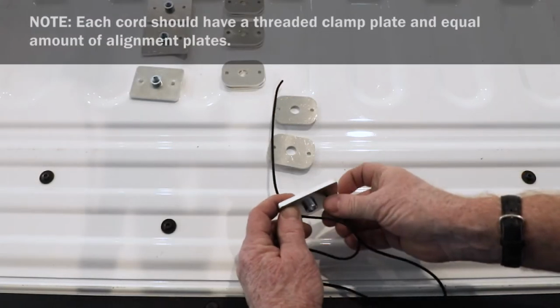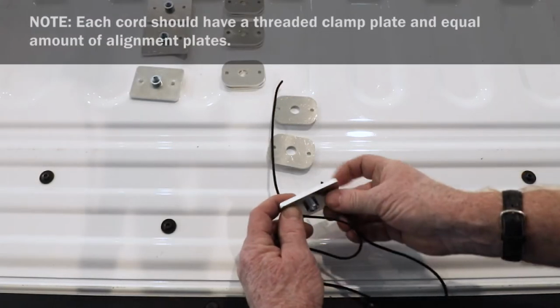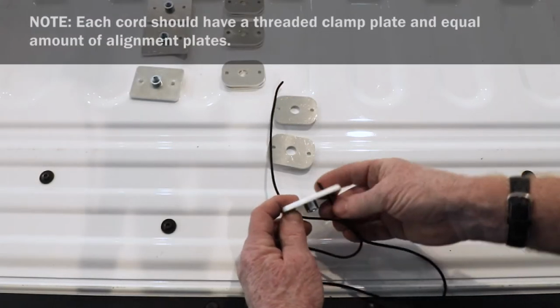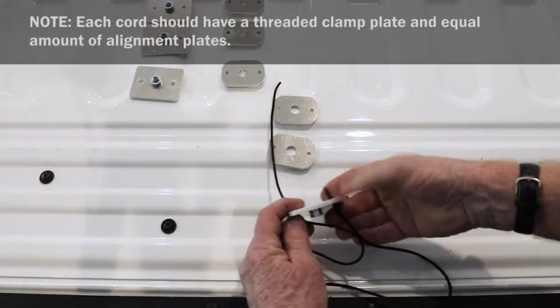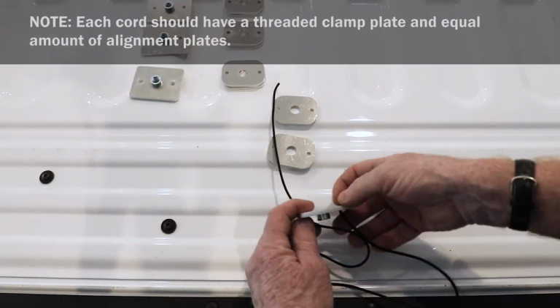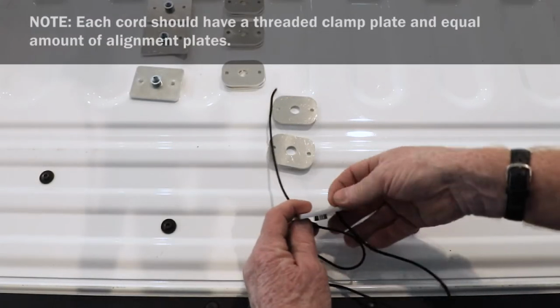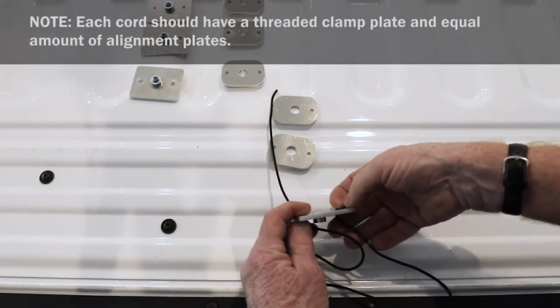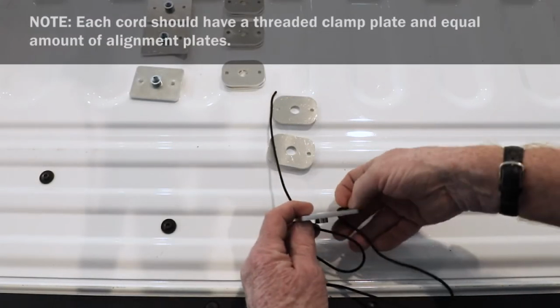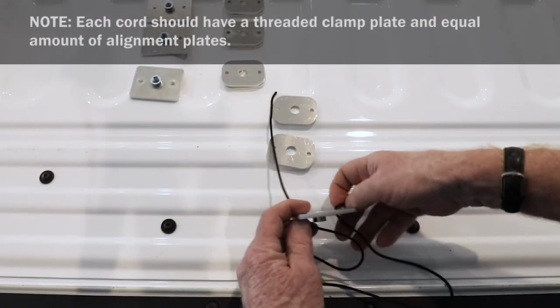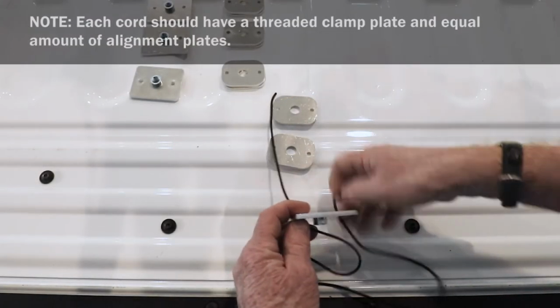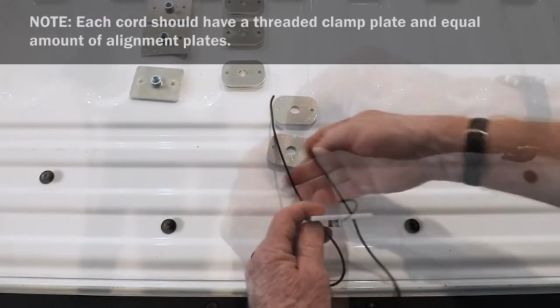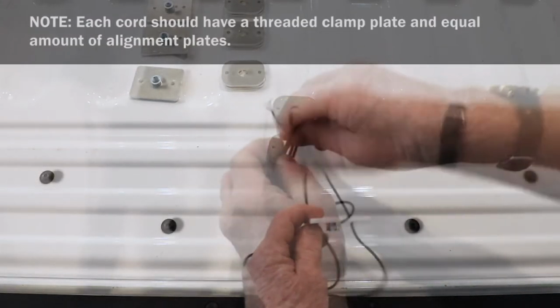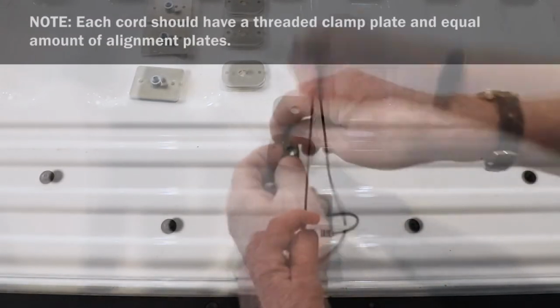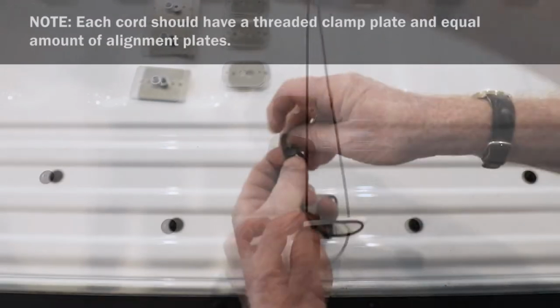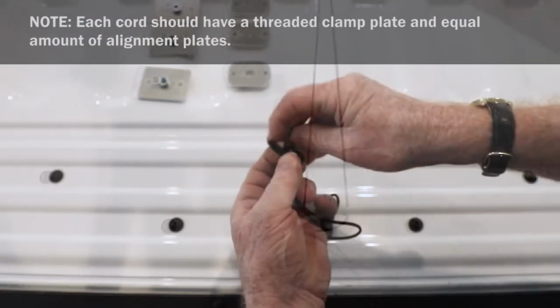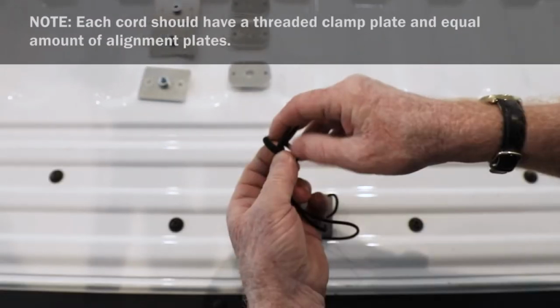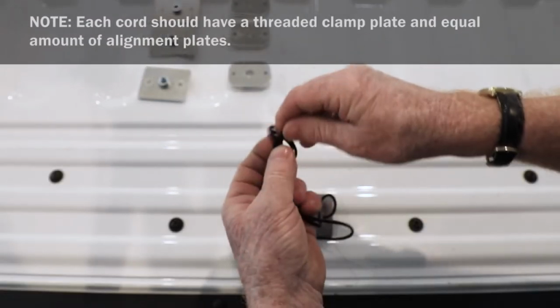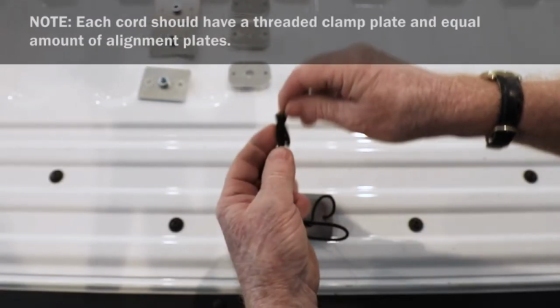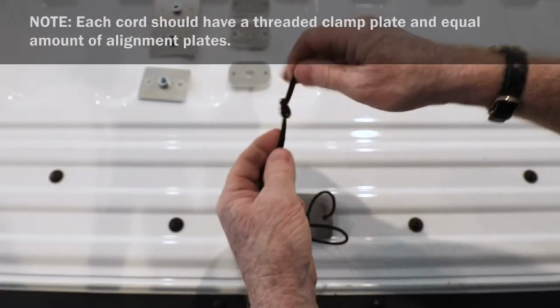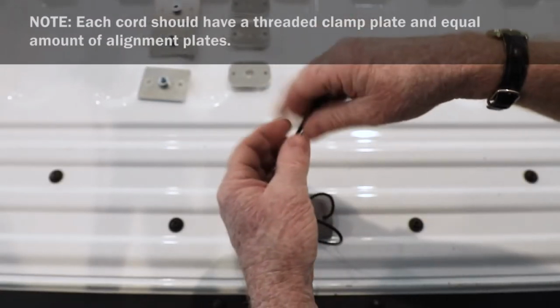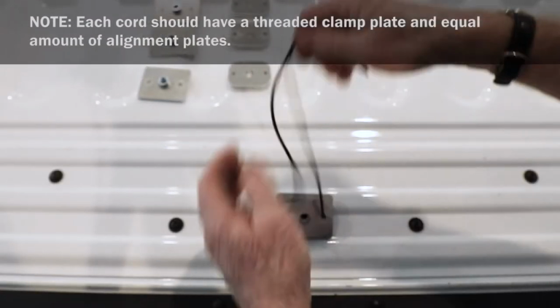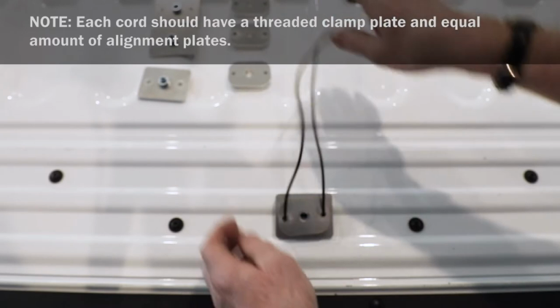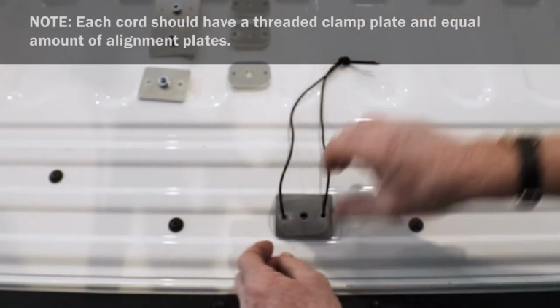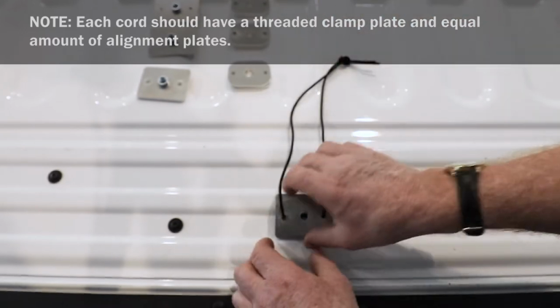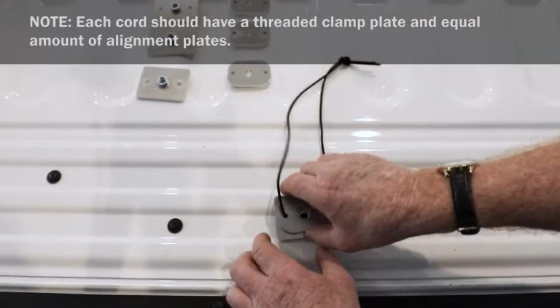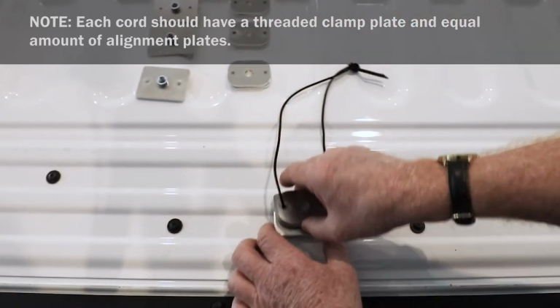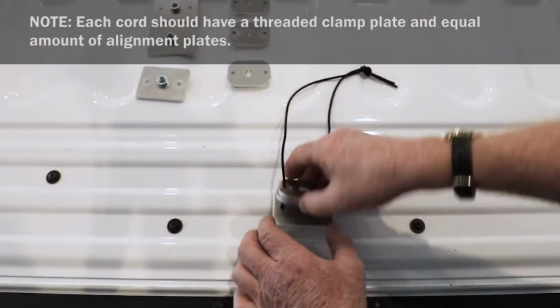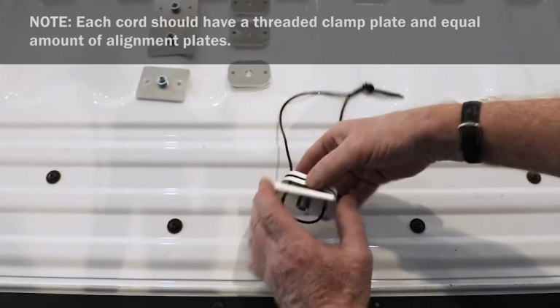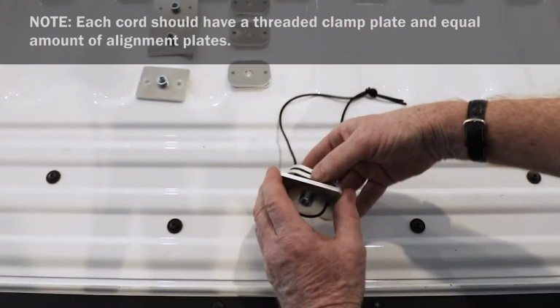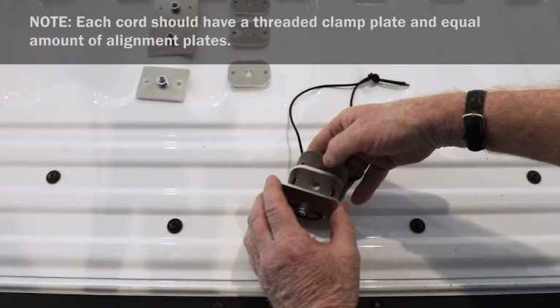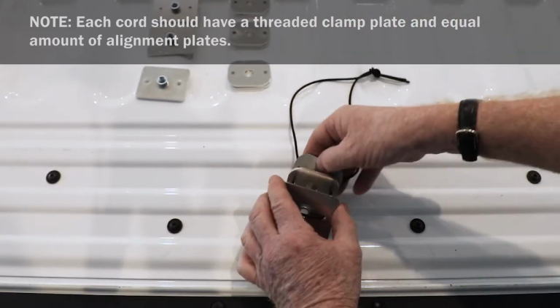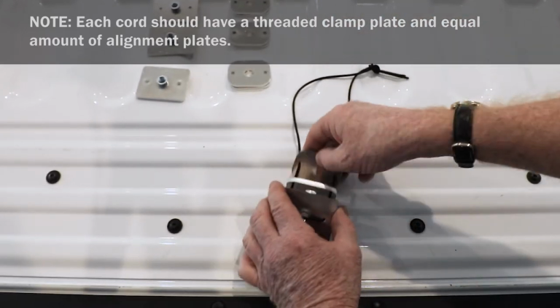Assemble threaded clamp and alignment plates to cord, then tie knot at top of cord.